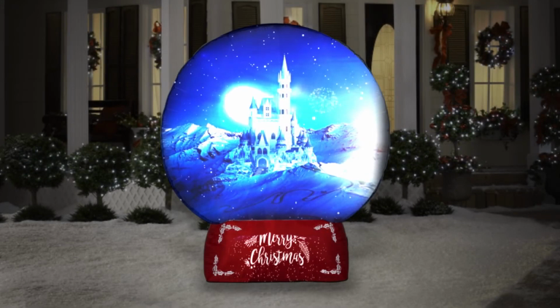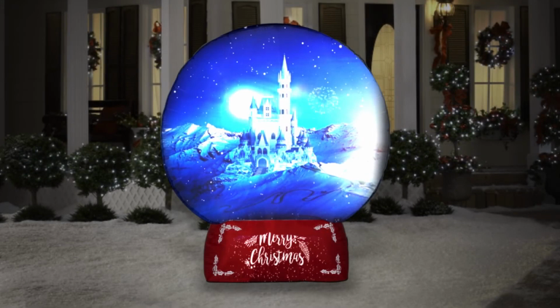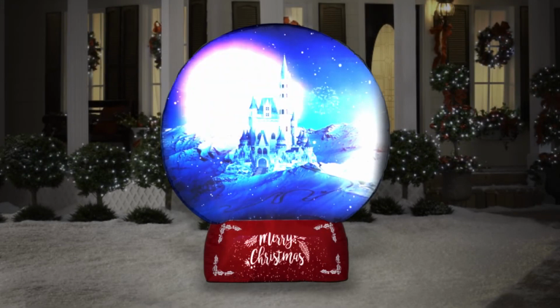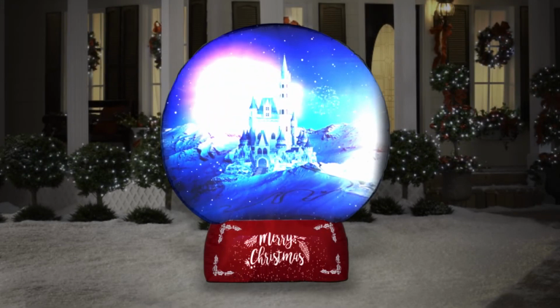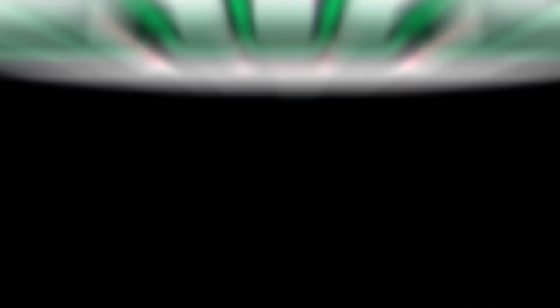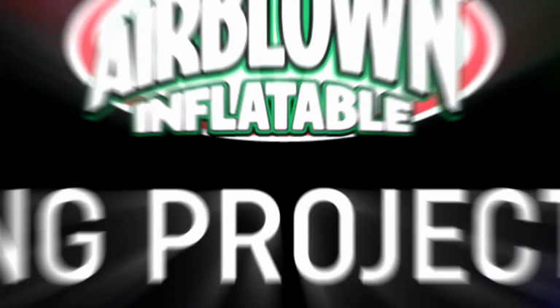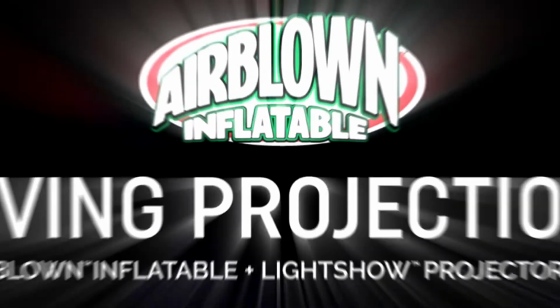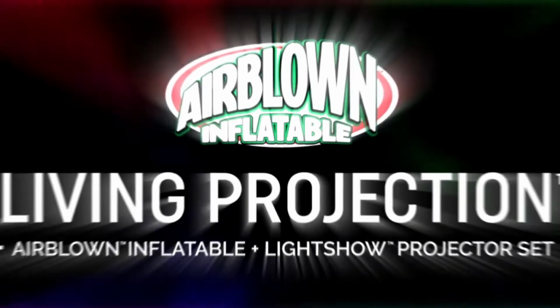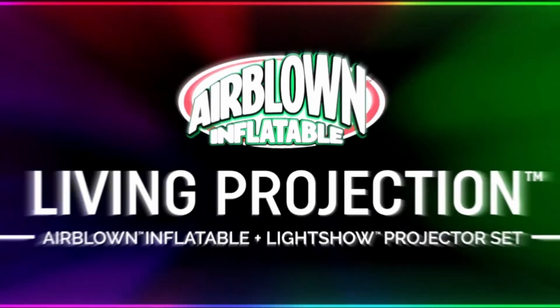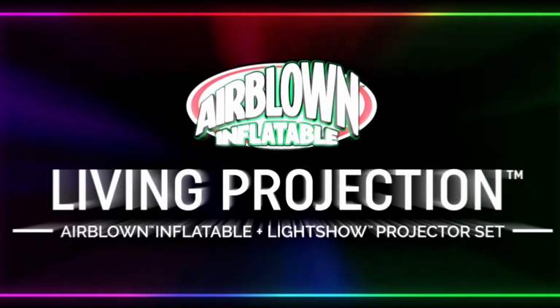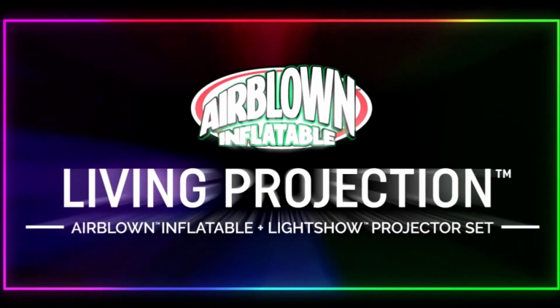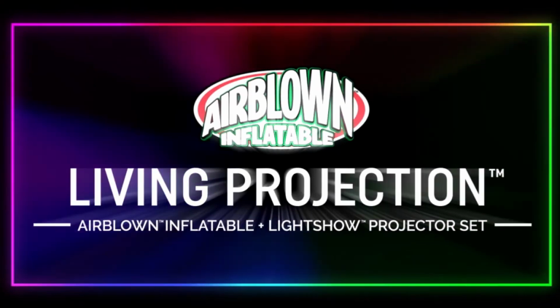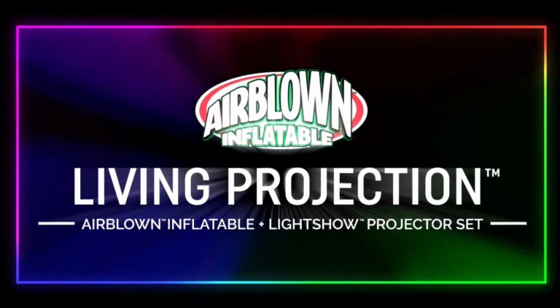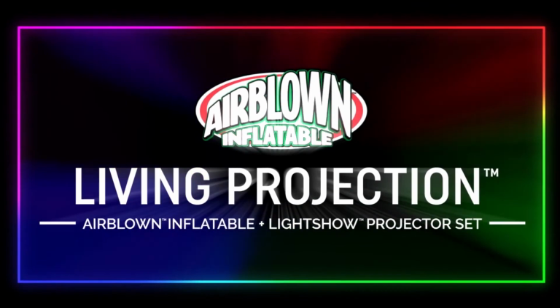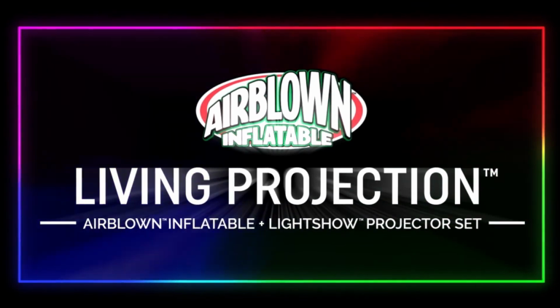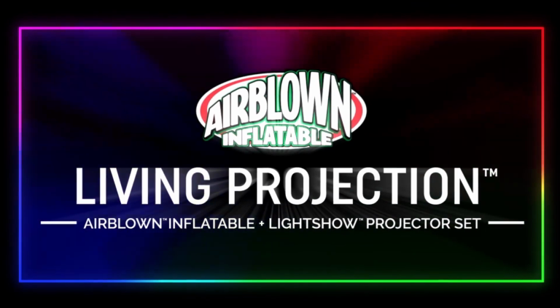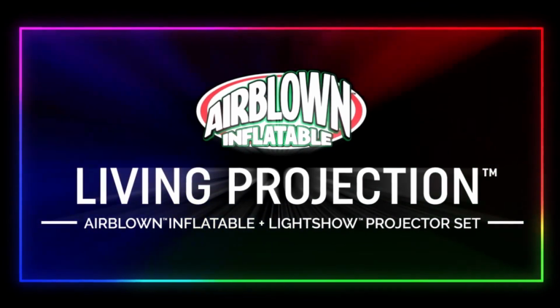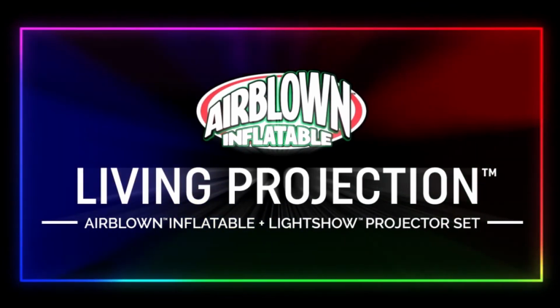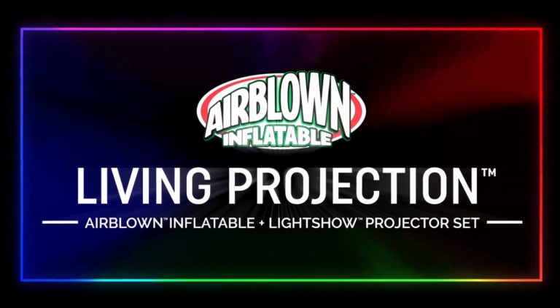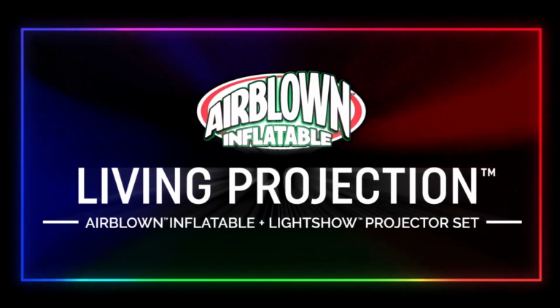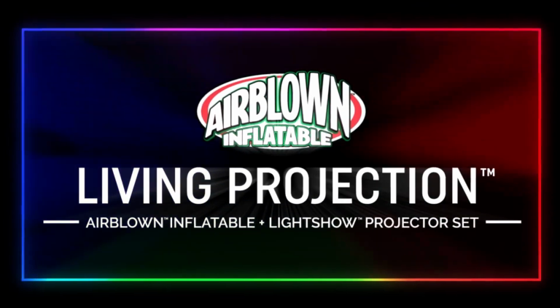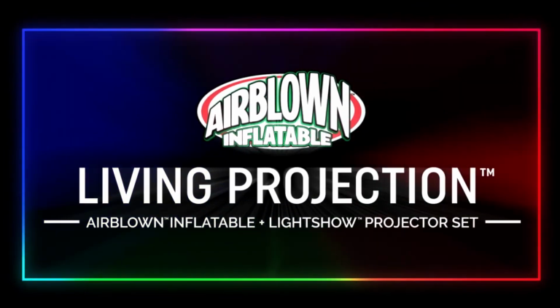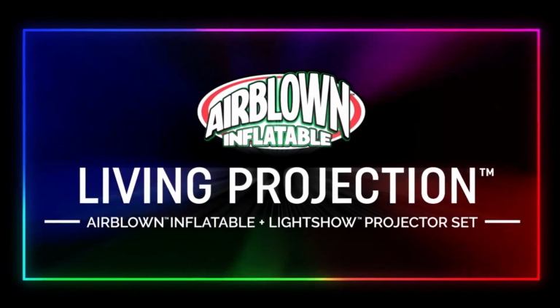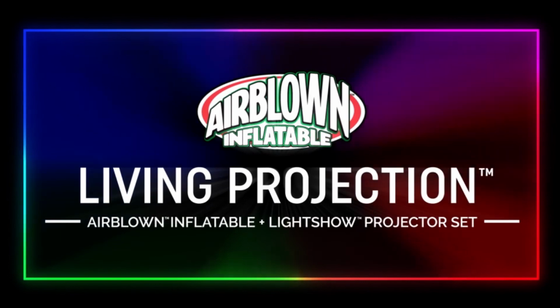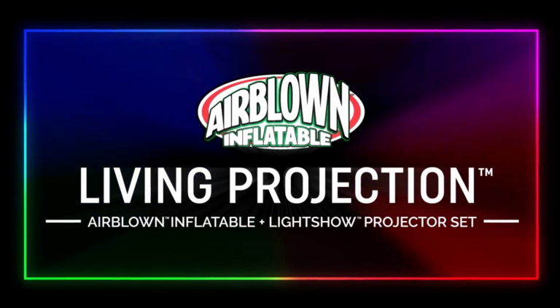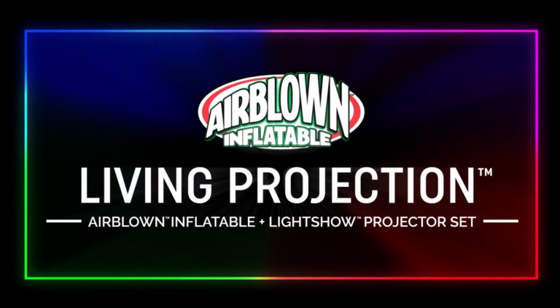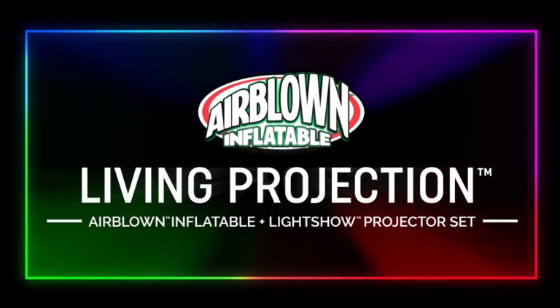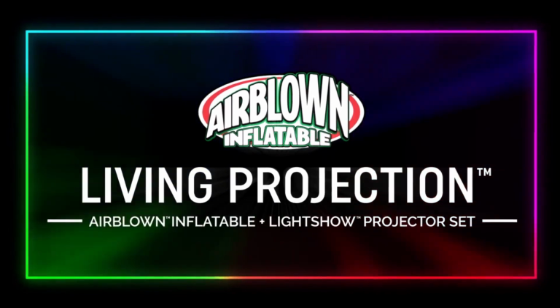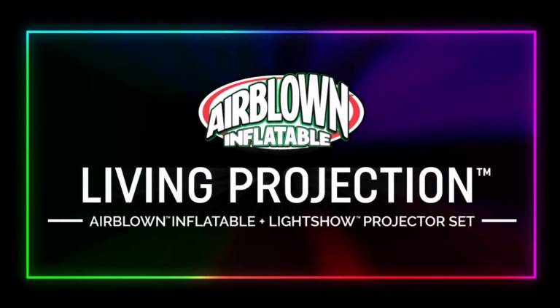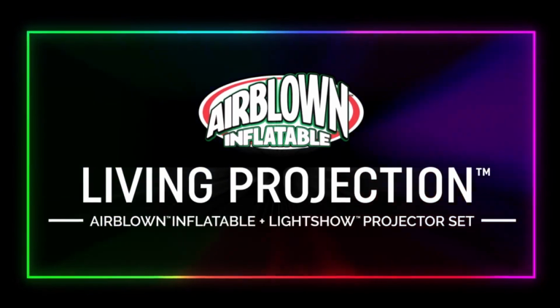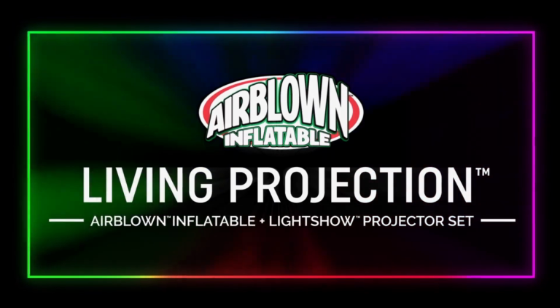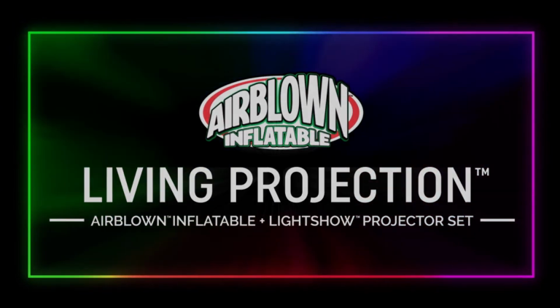Living Projection — the new and exciting way to celebrate your favorite holidays. From Gemmy.